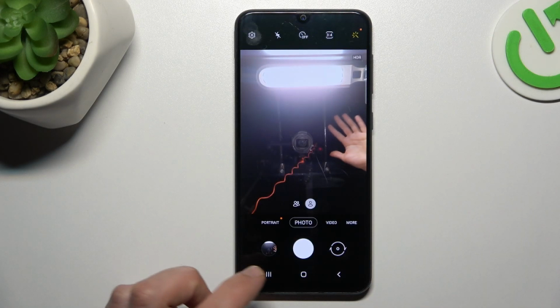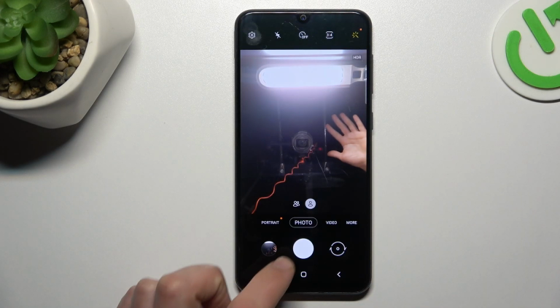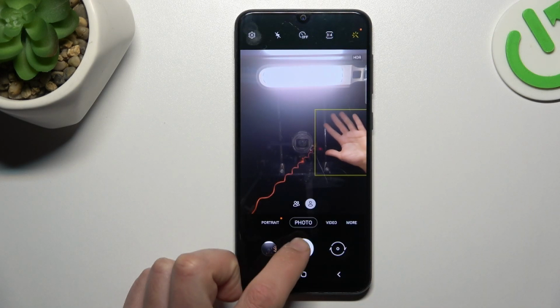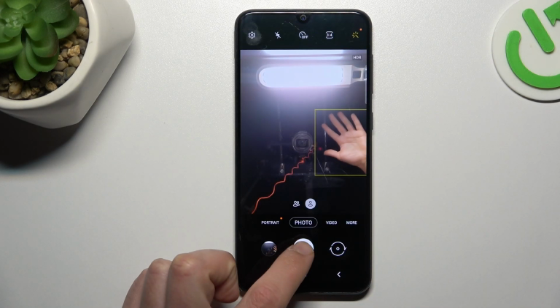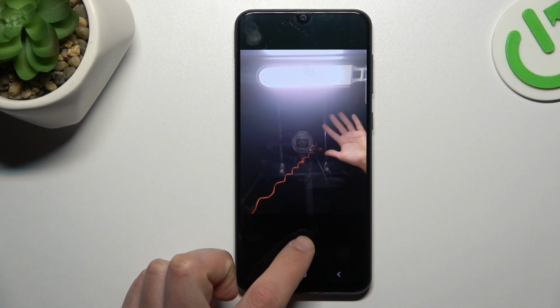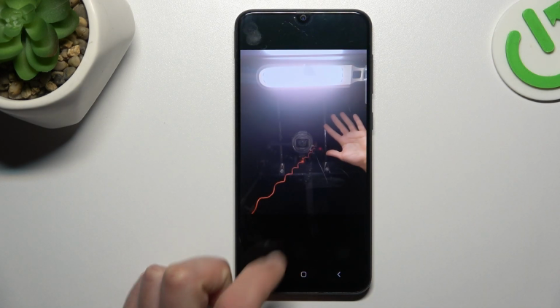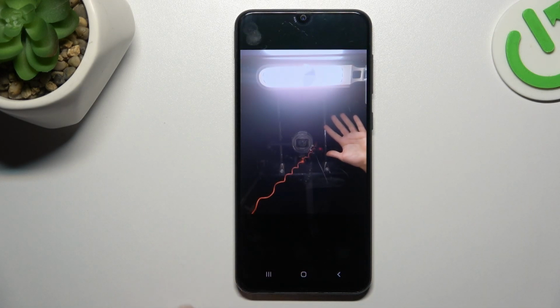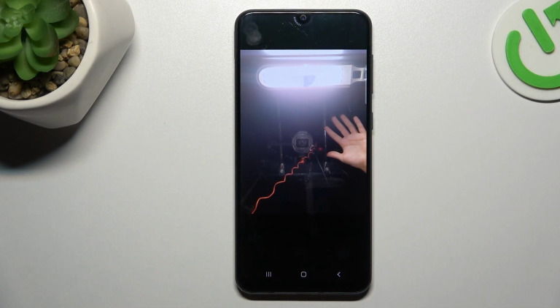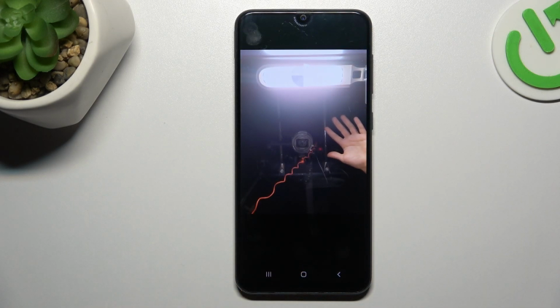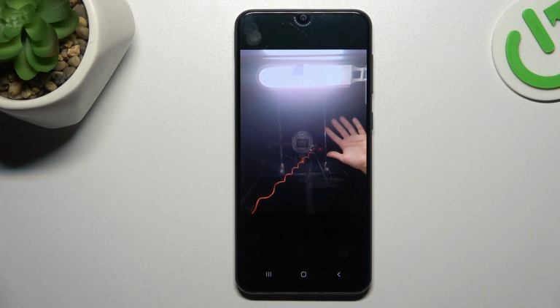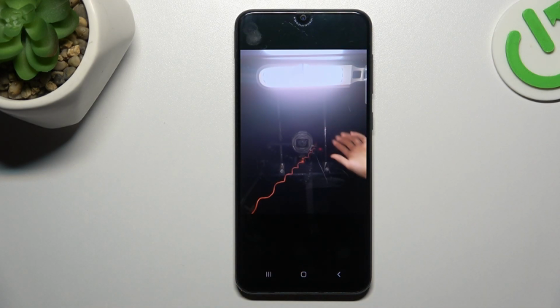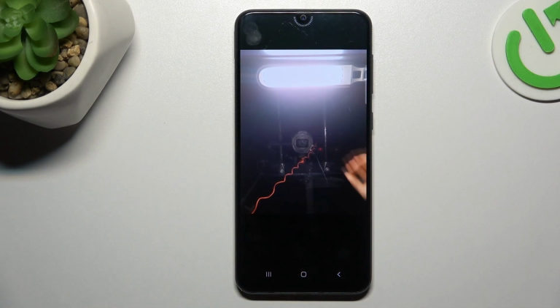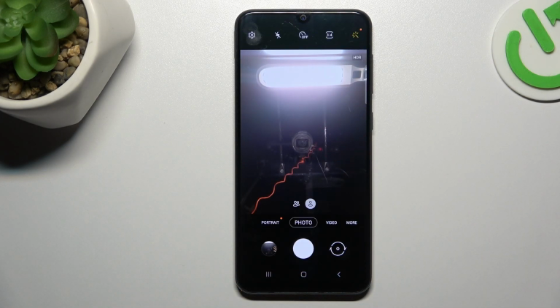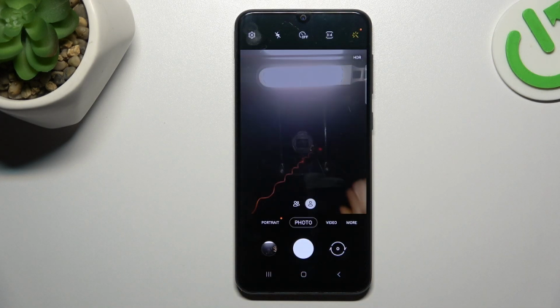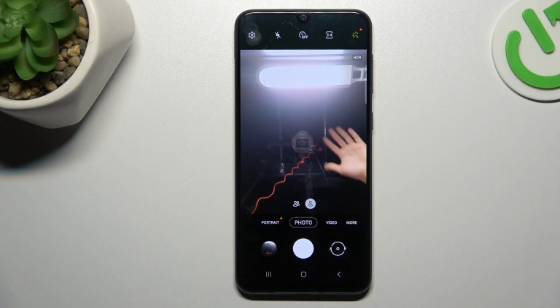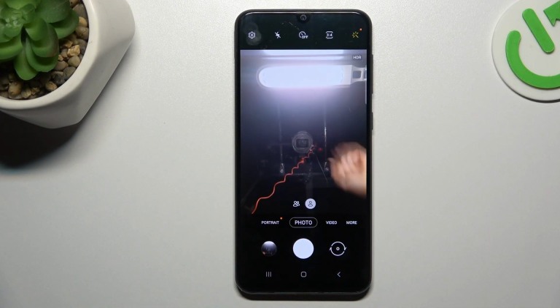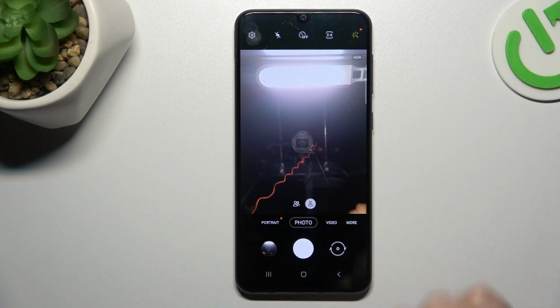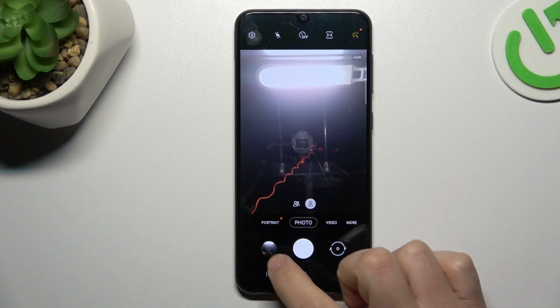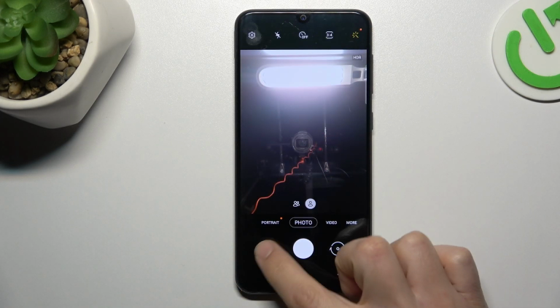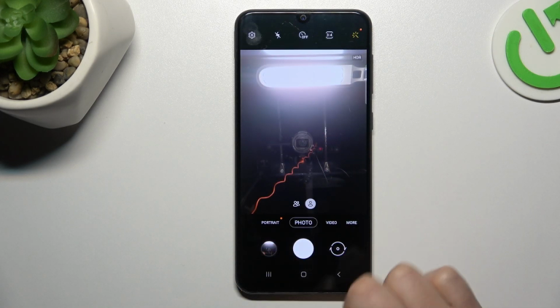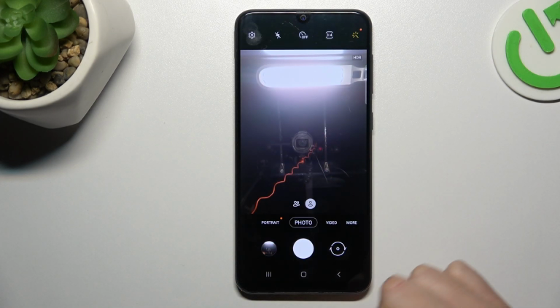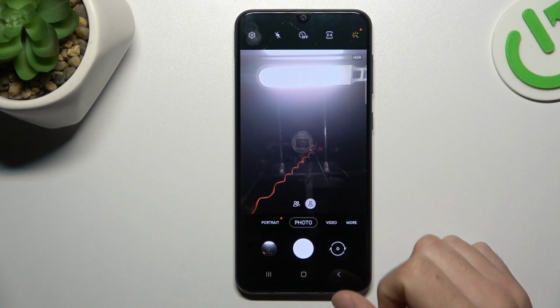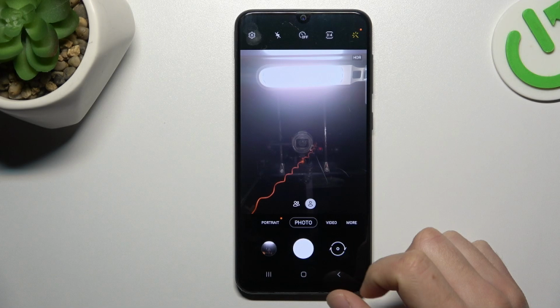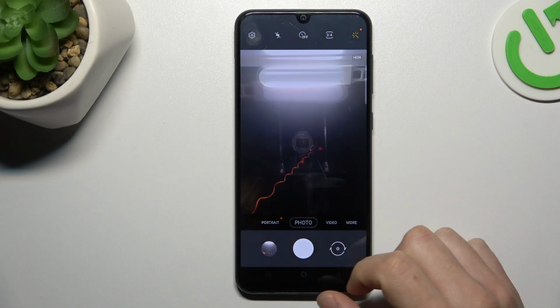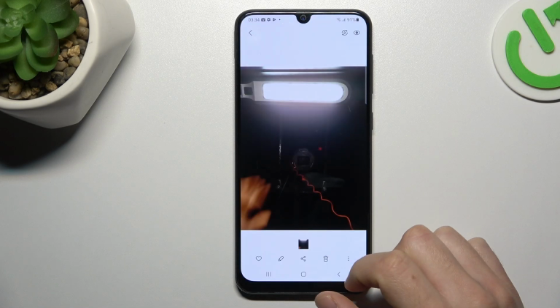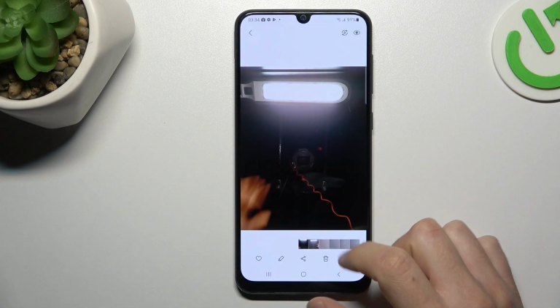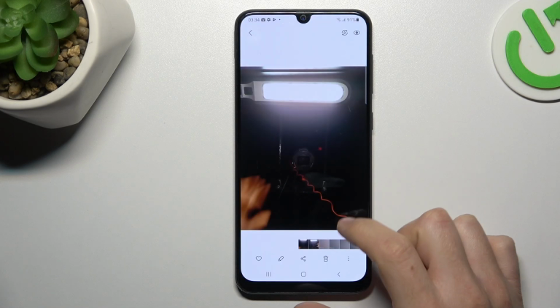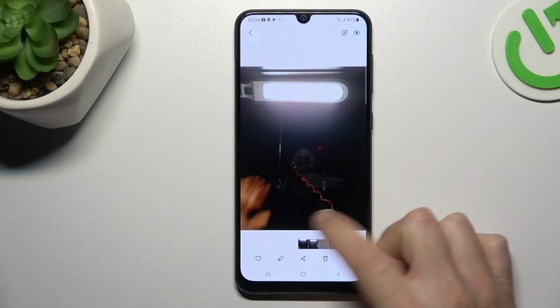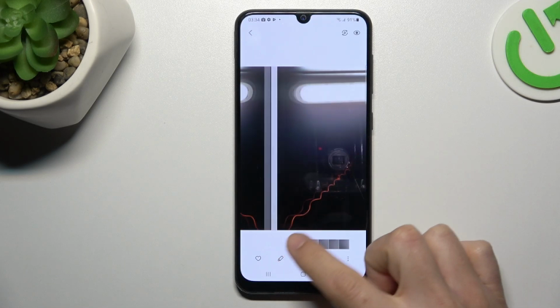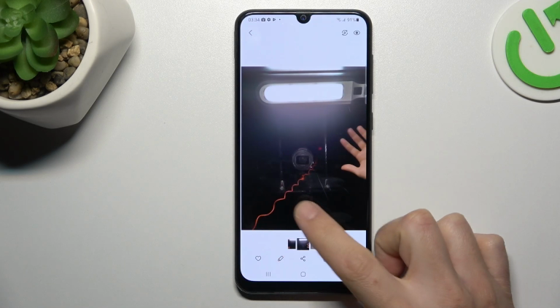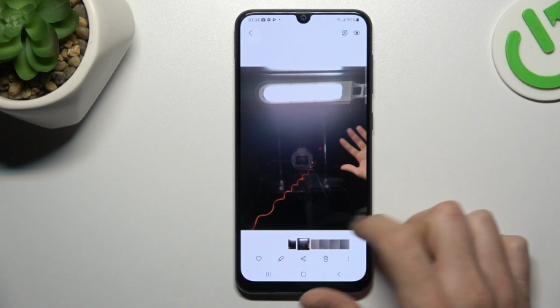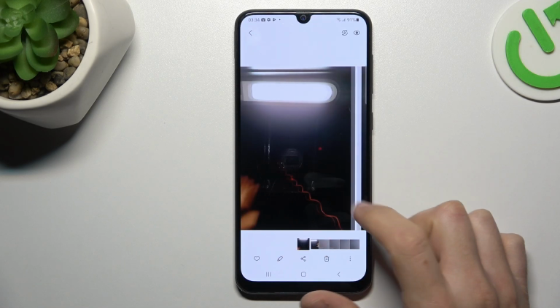Go back to the camera and take your photo again. Now the photo should be reversed. This is how you can do it.